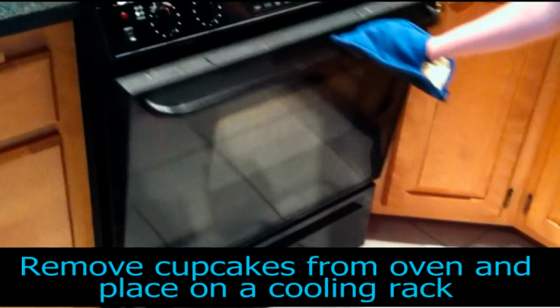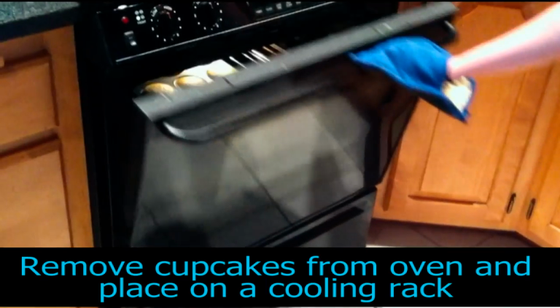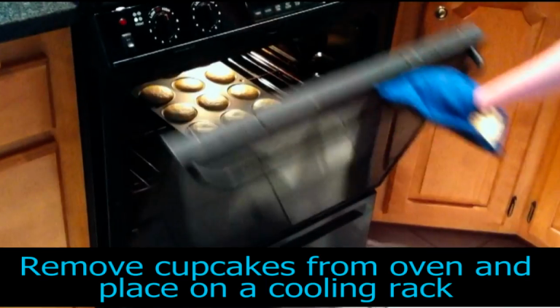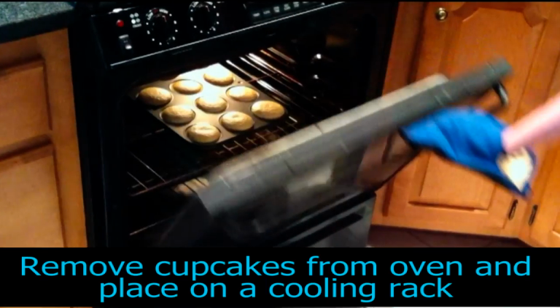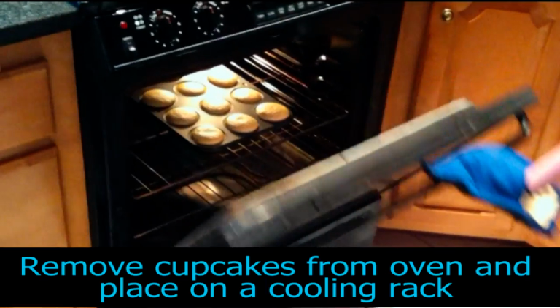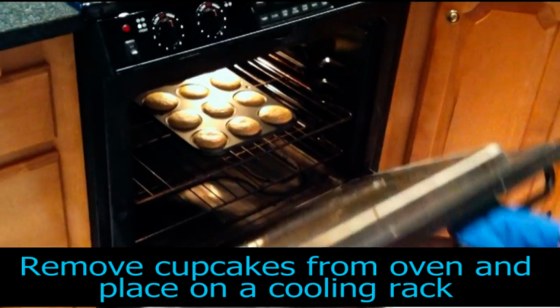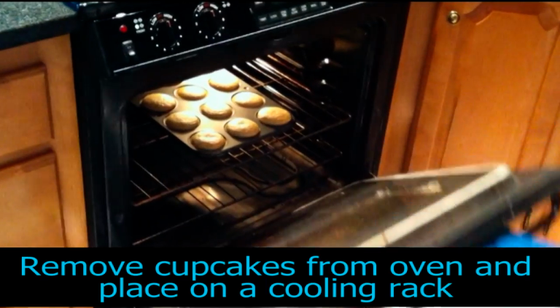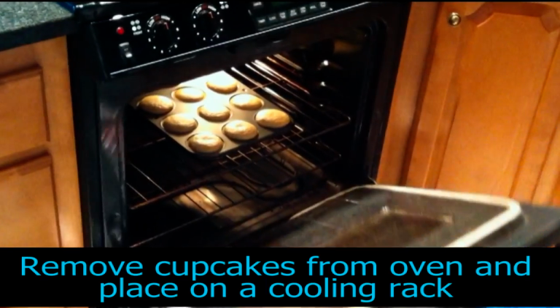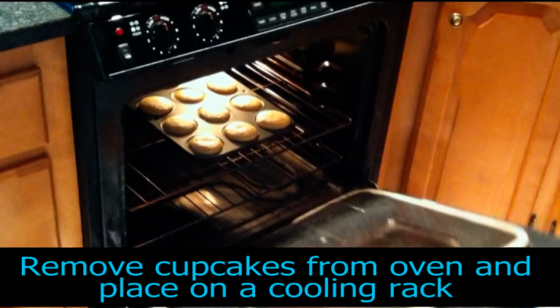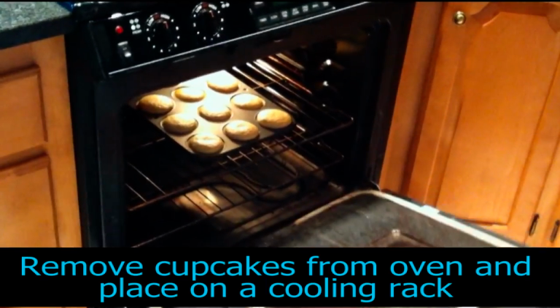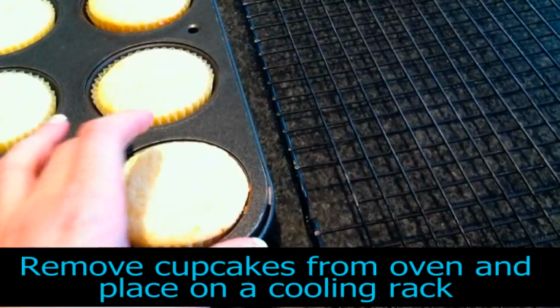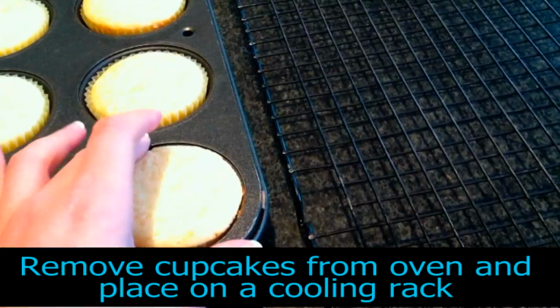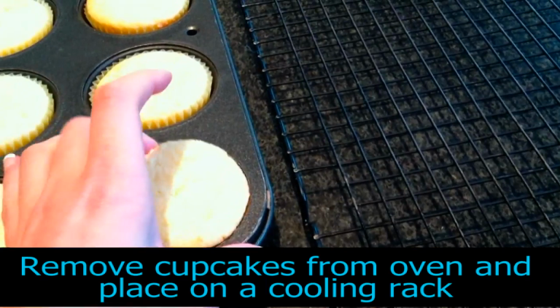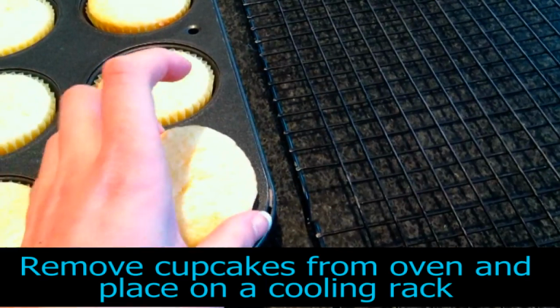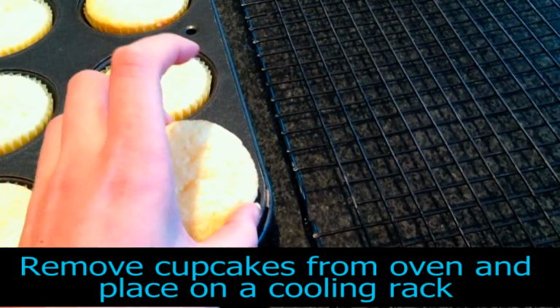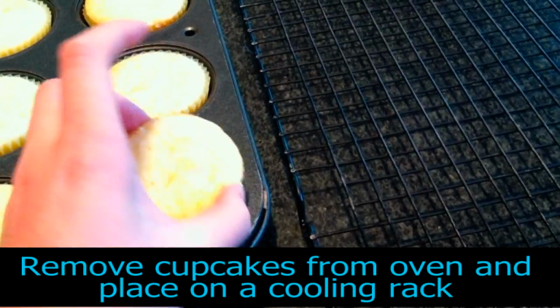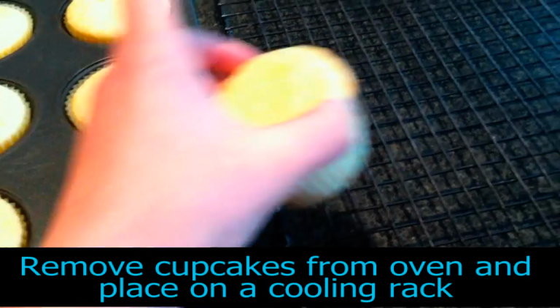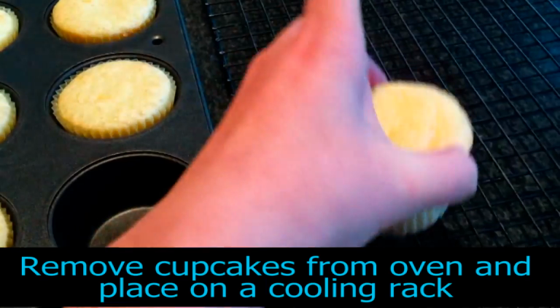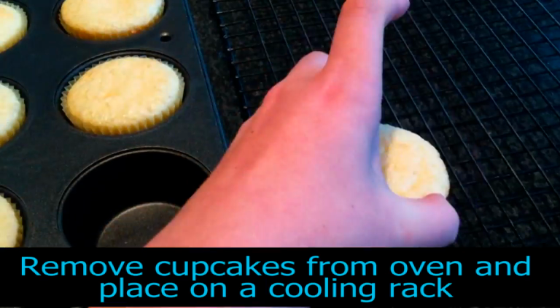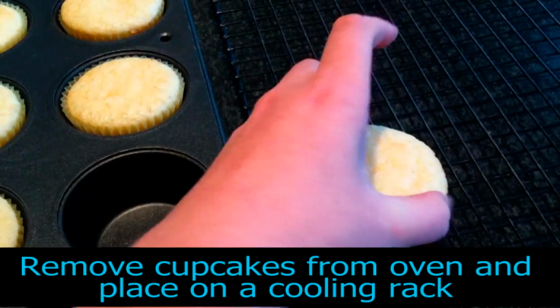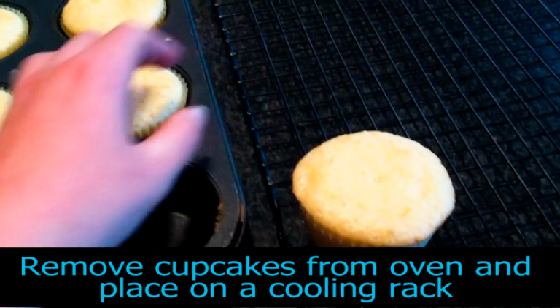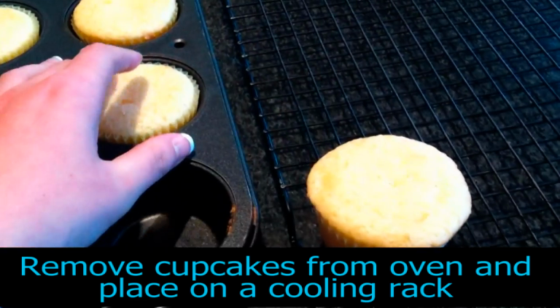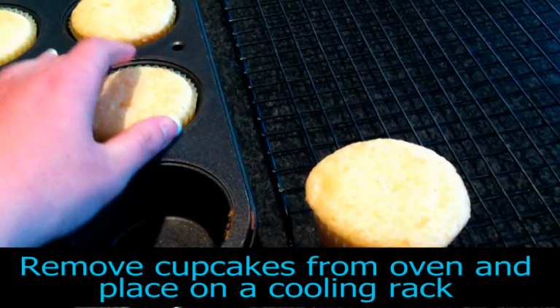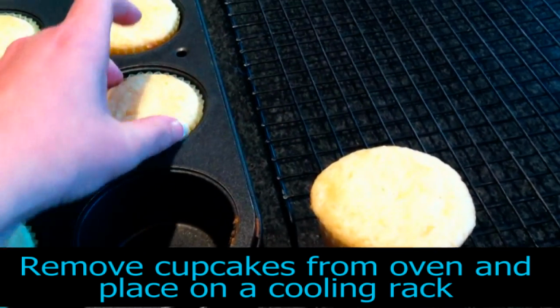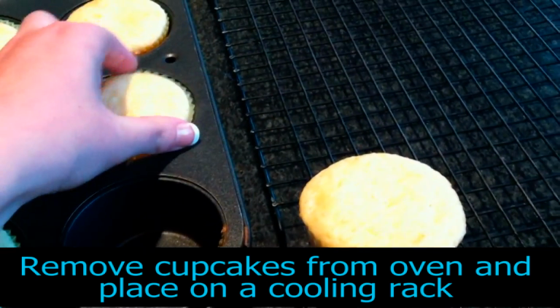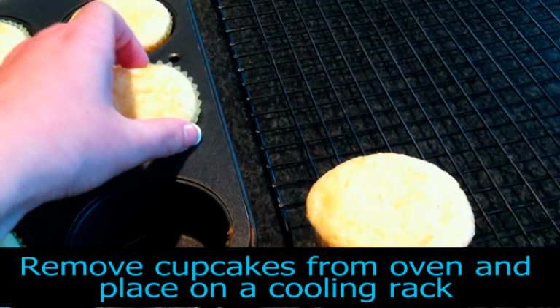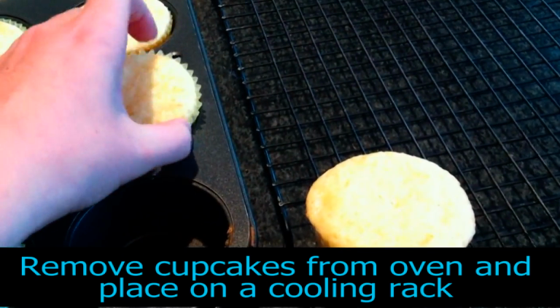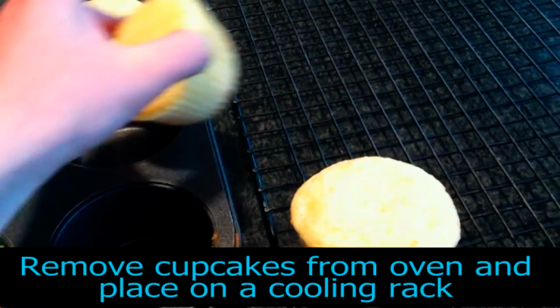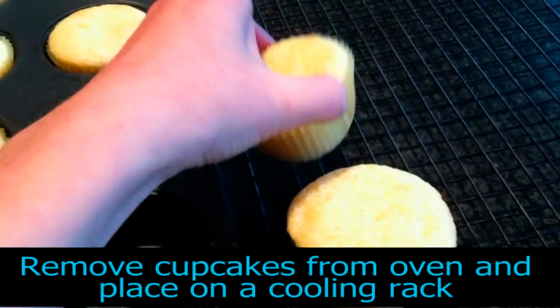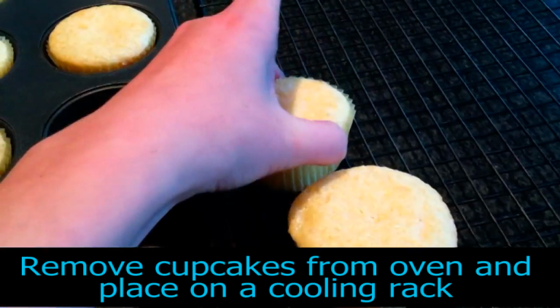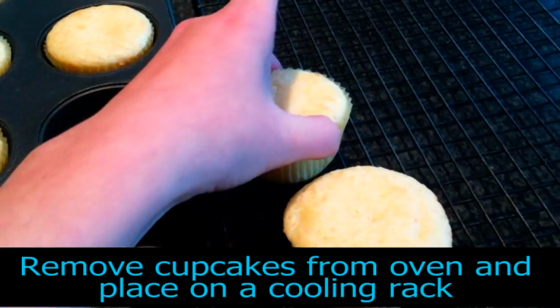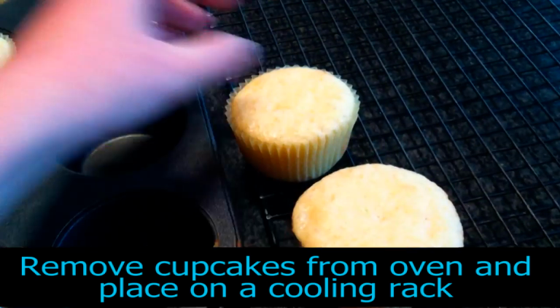When finished cooking, remove the cupcakes from the oven and place them onto a cooling rack.